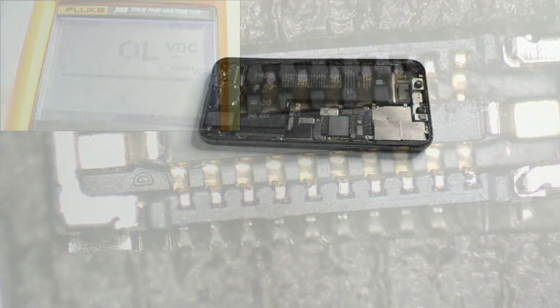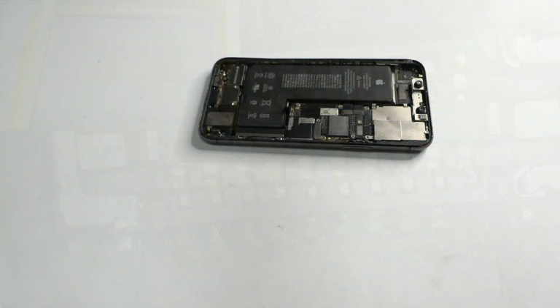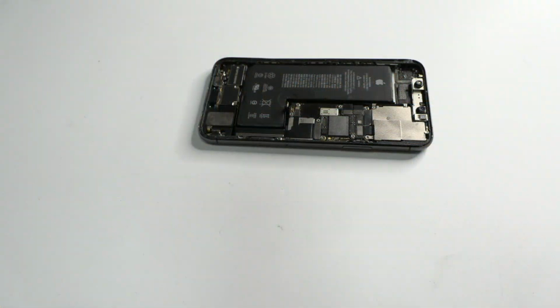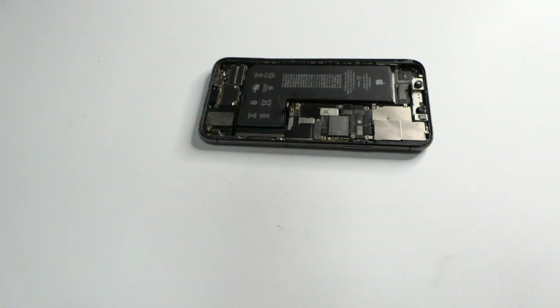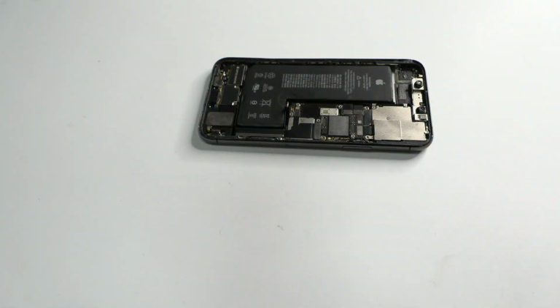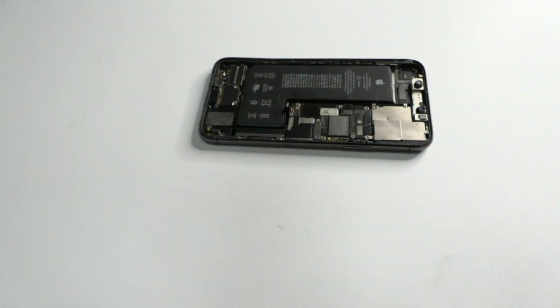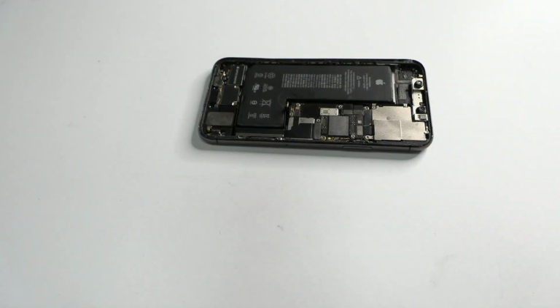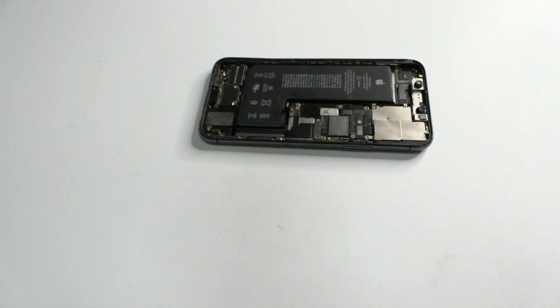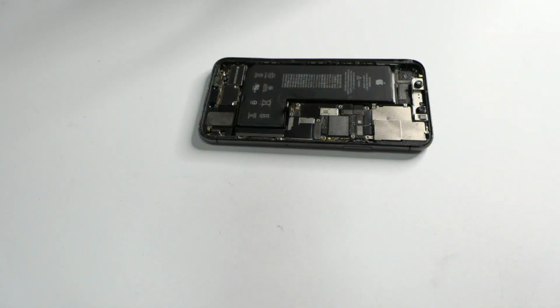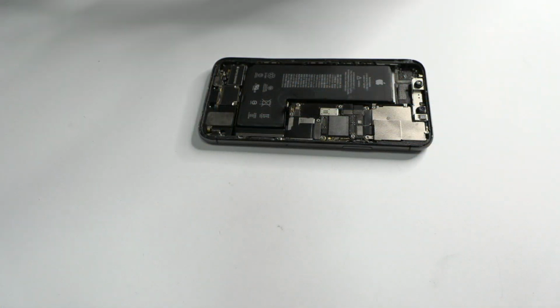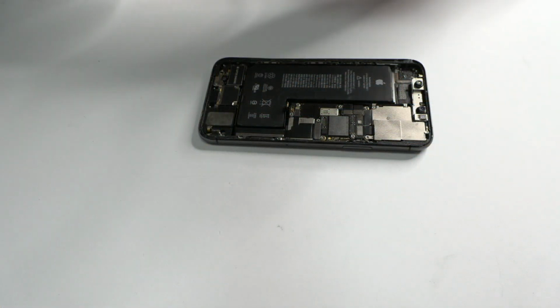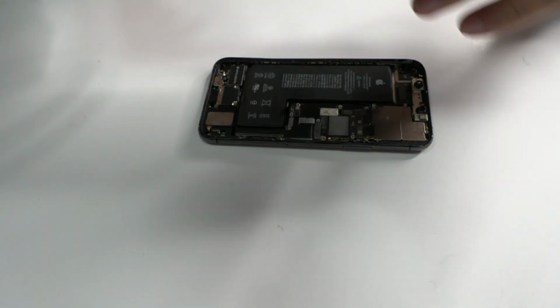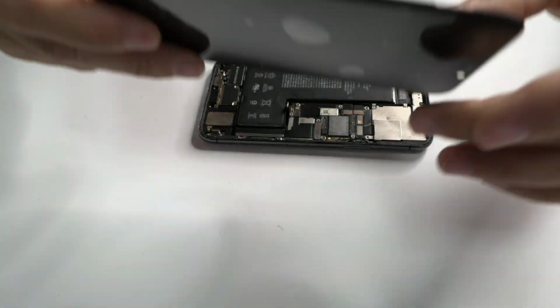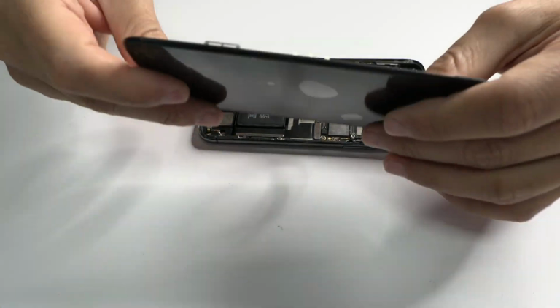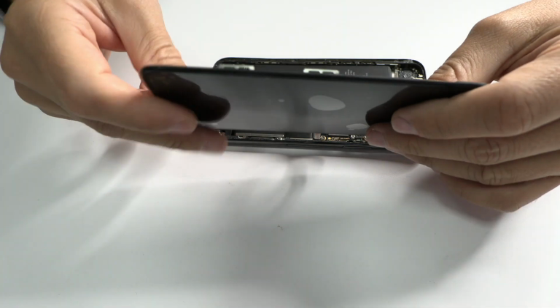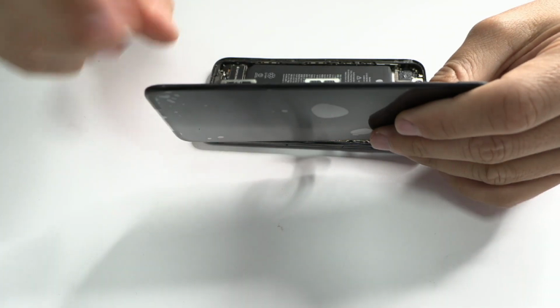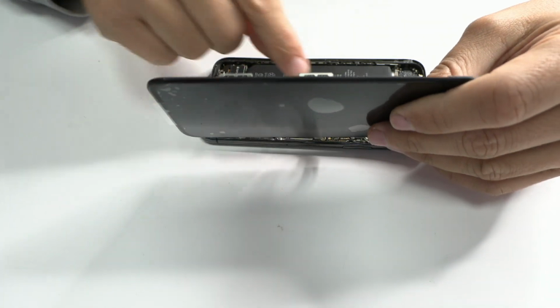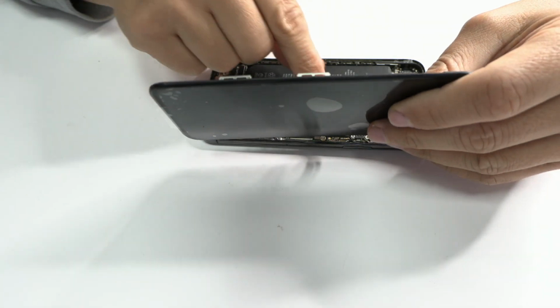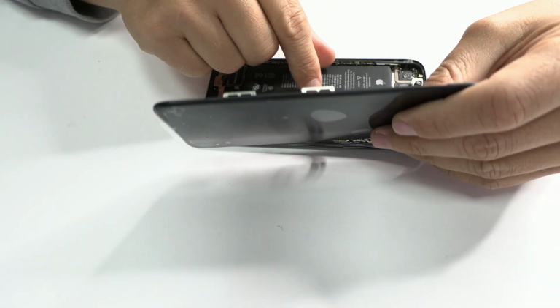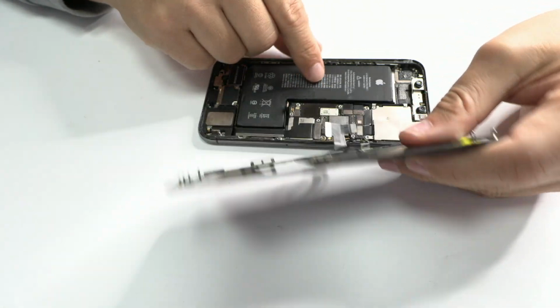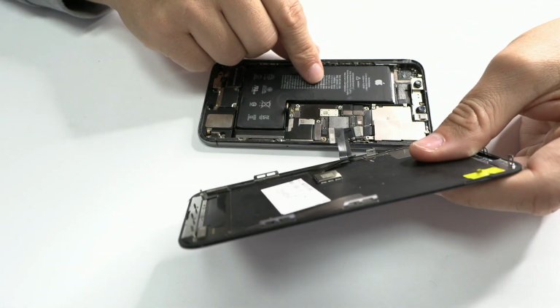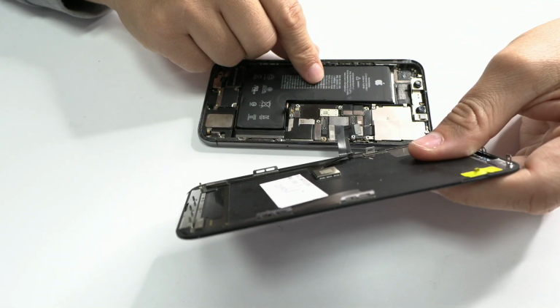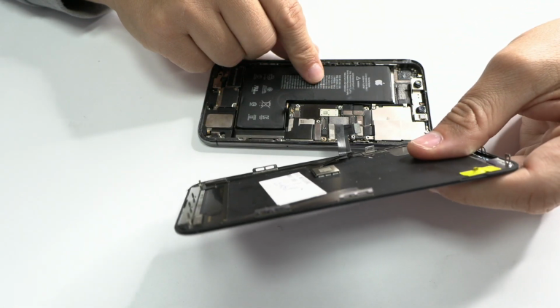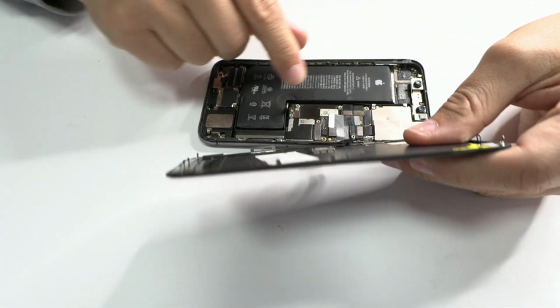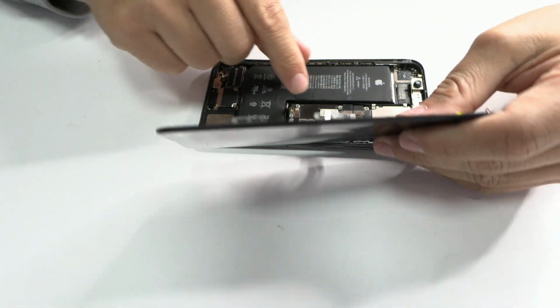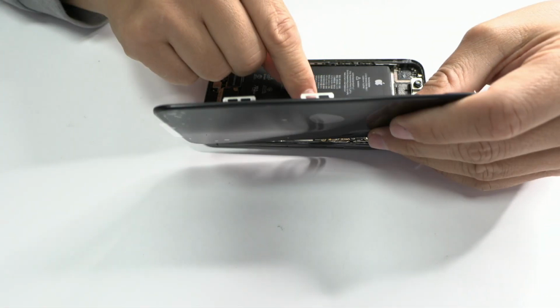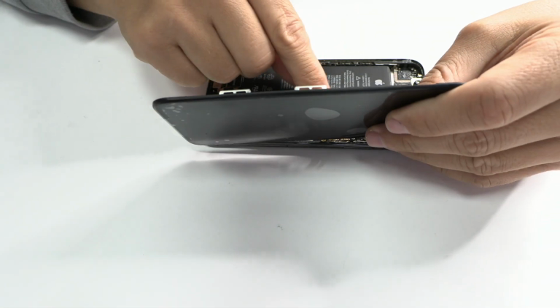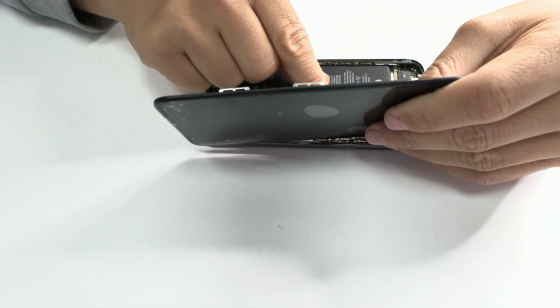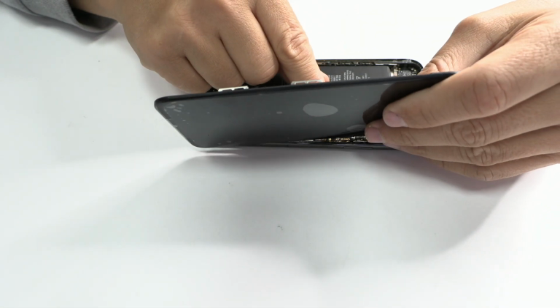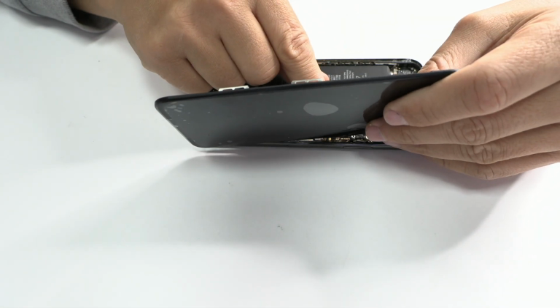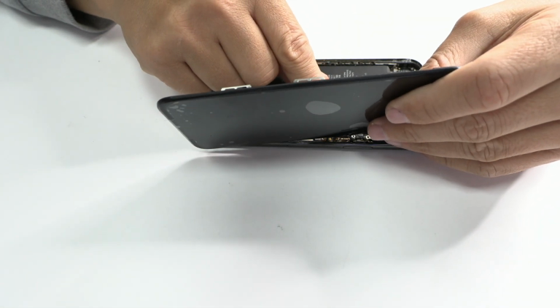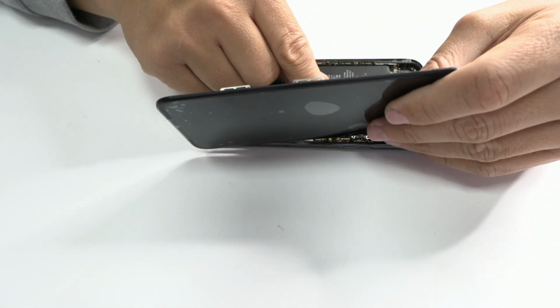Now all that remains is to assemble the device and to perform the necessary tests.